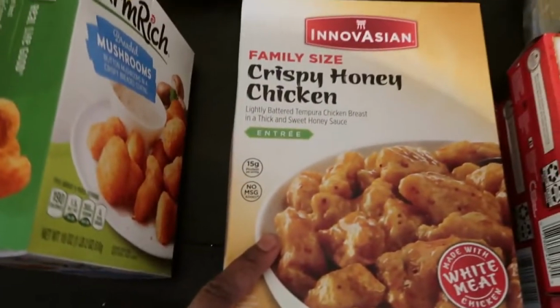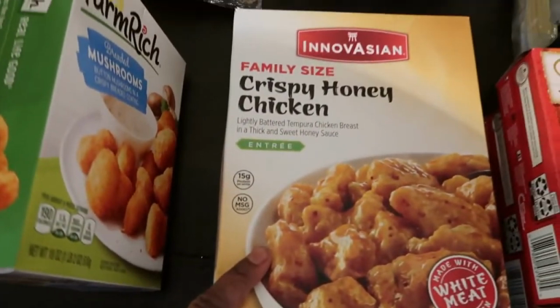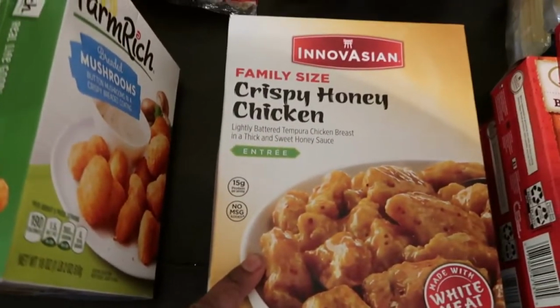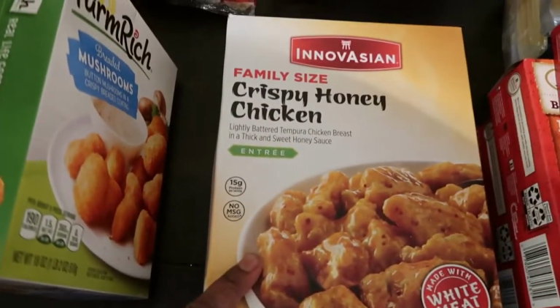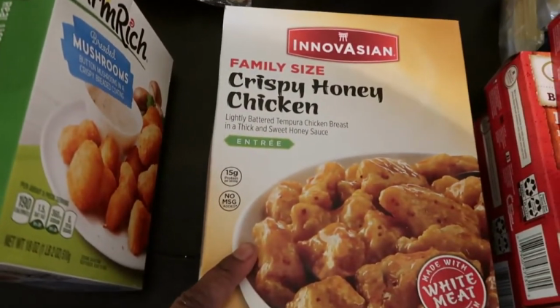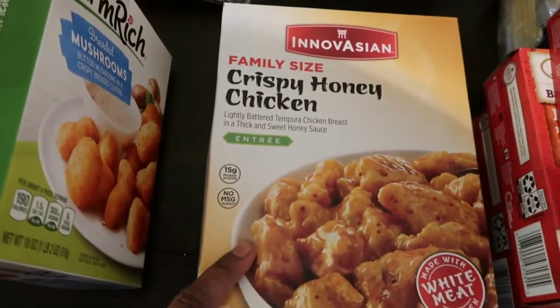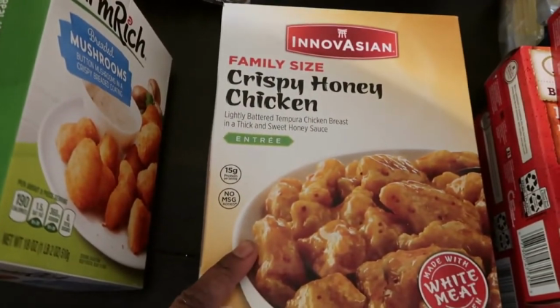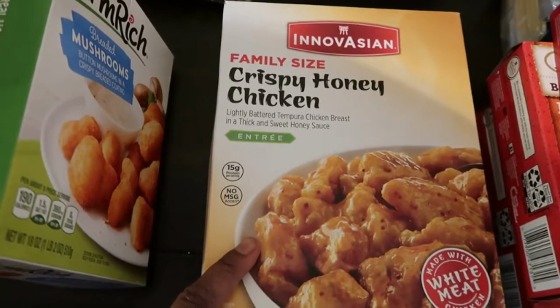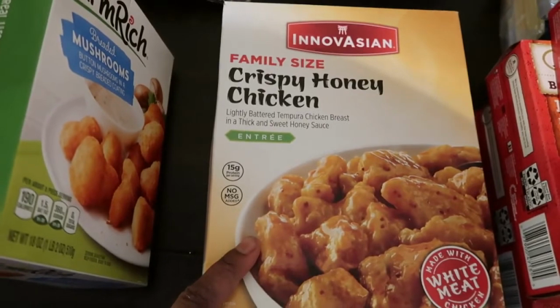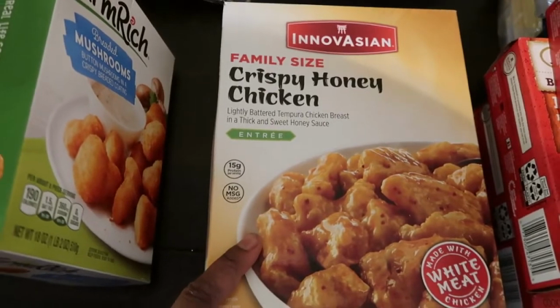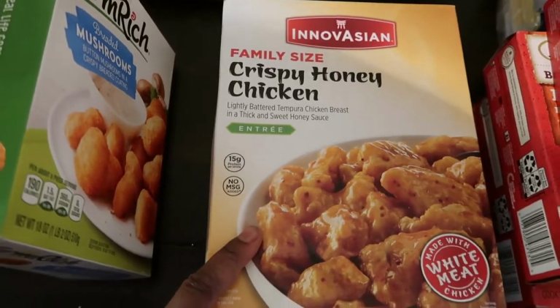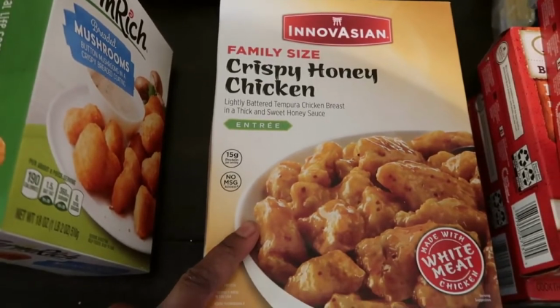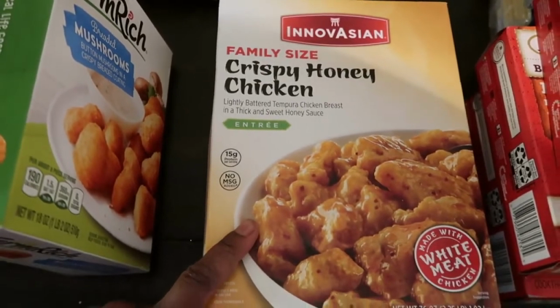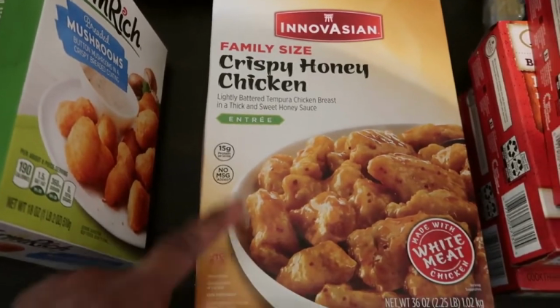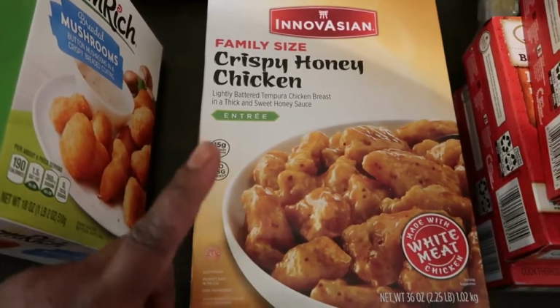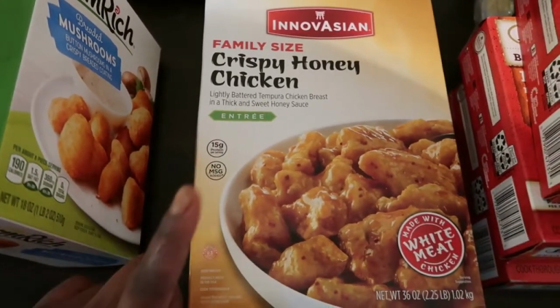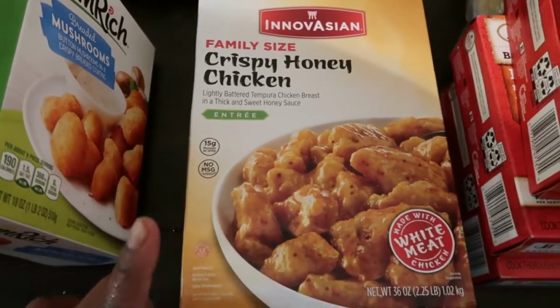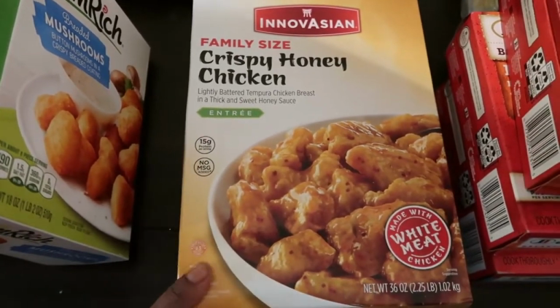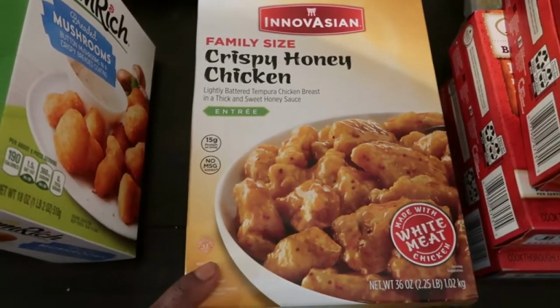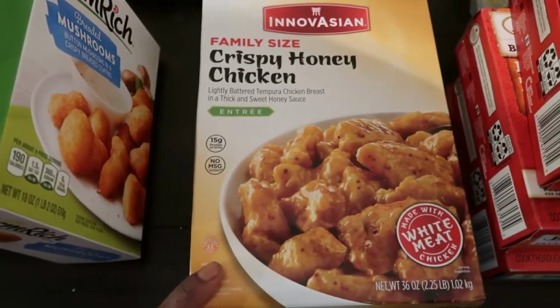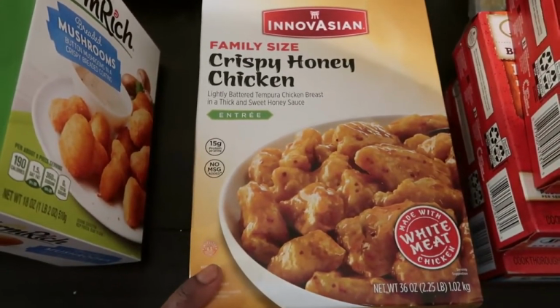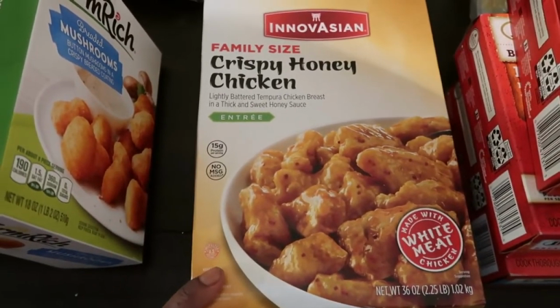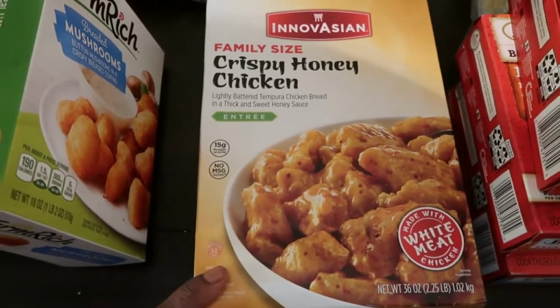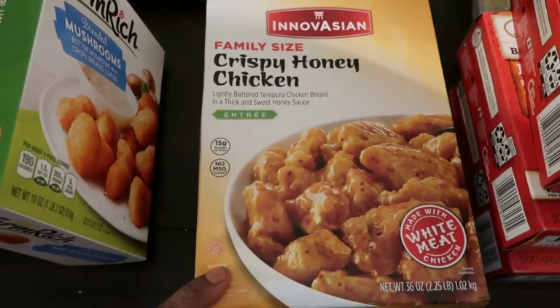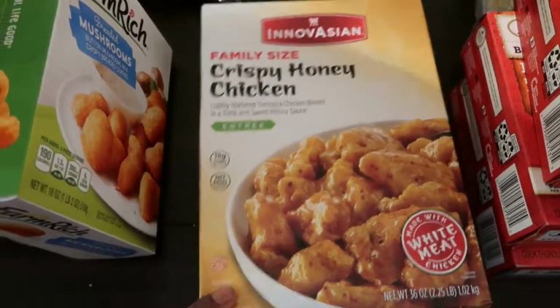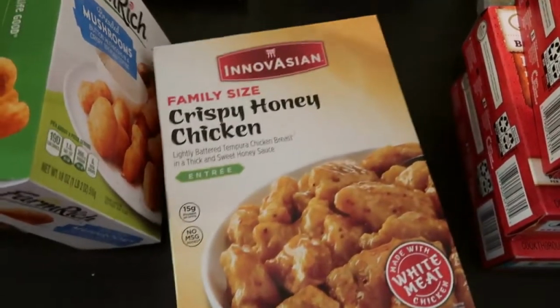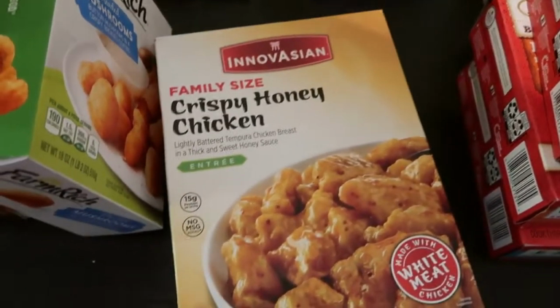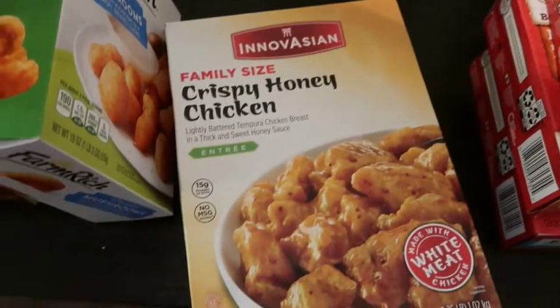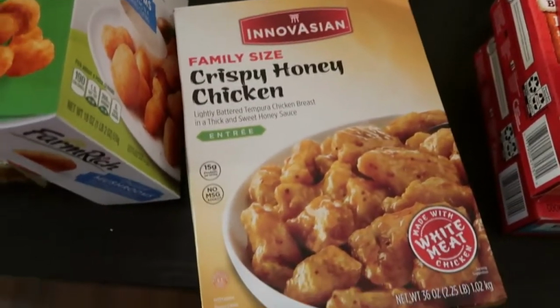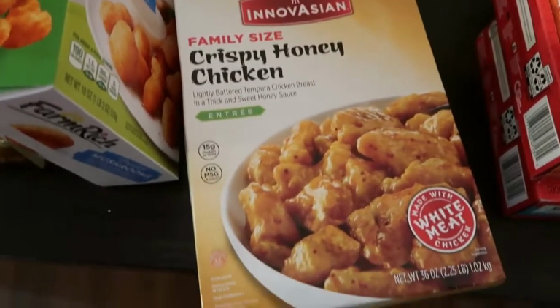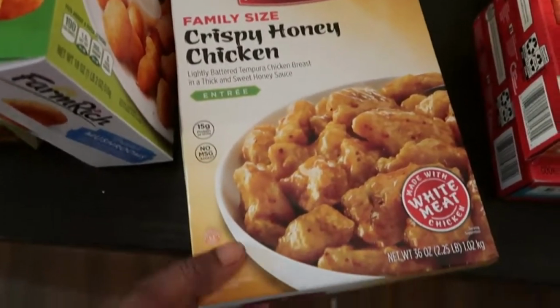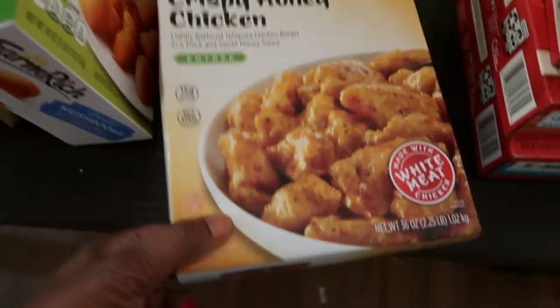Here we have some crispy honey chicken, which will be for one of our quick Chinese nights.